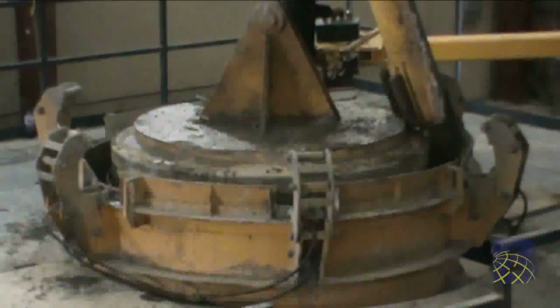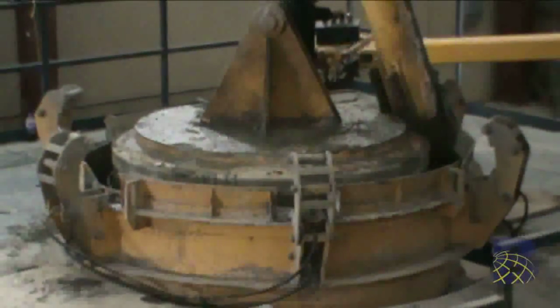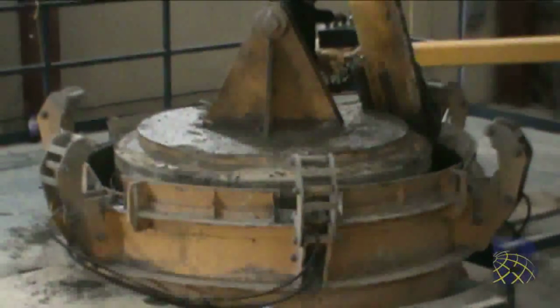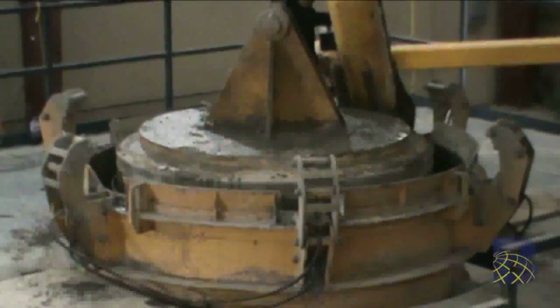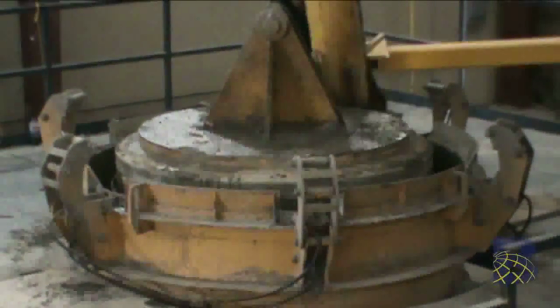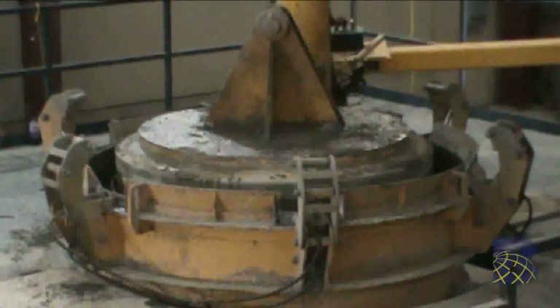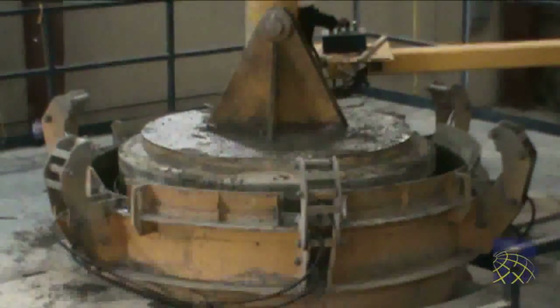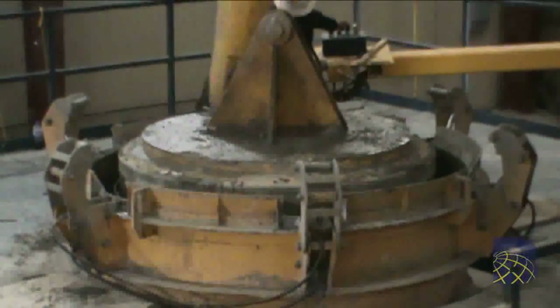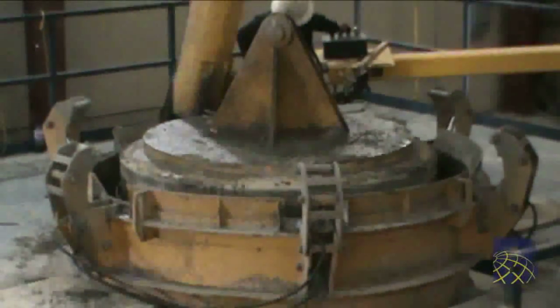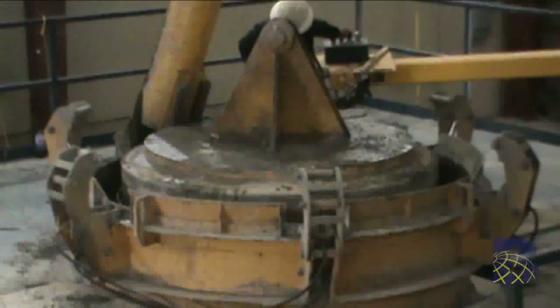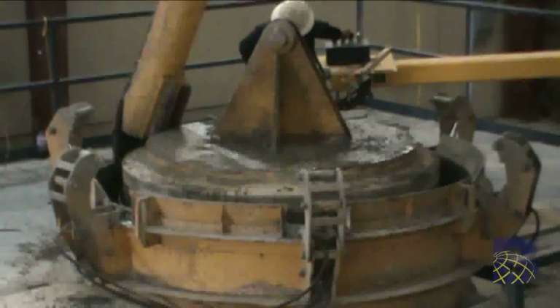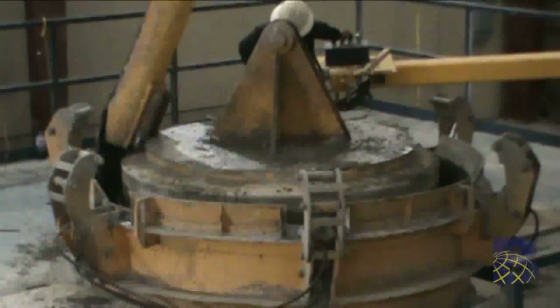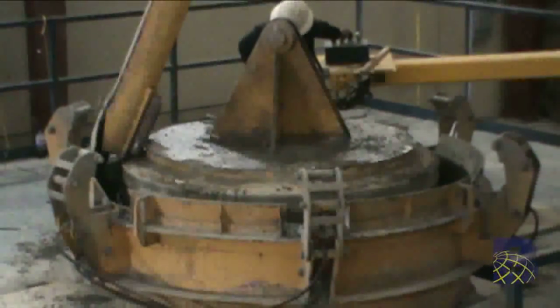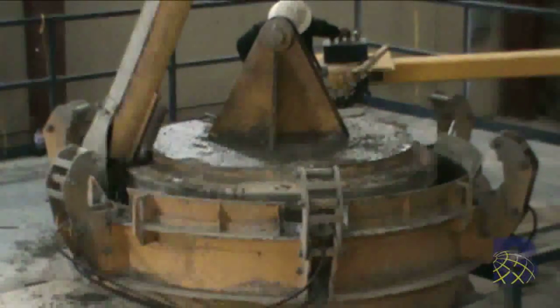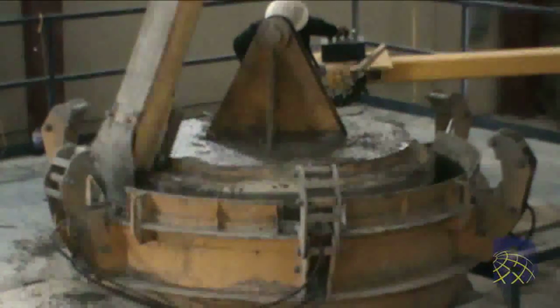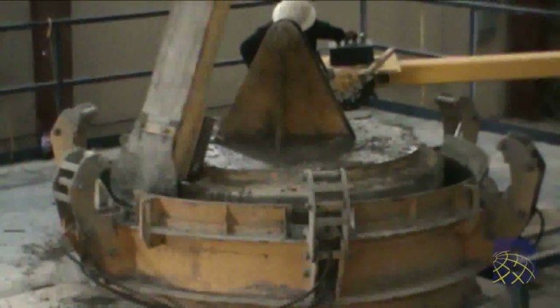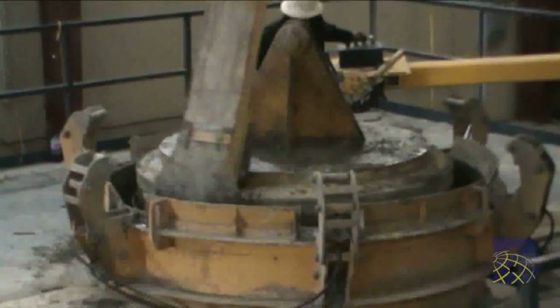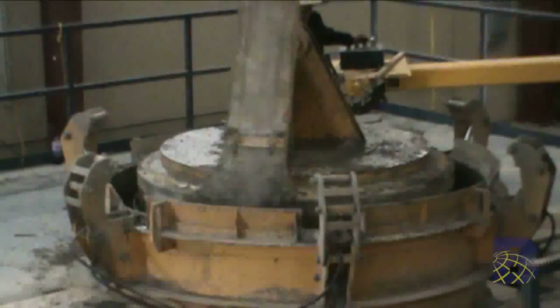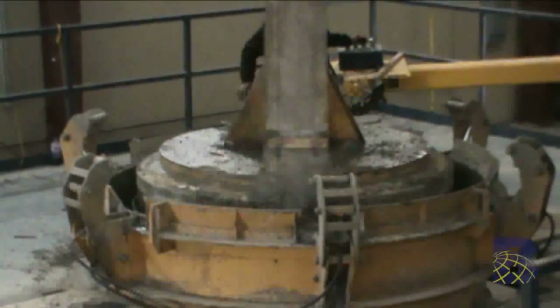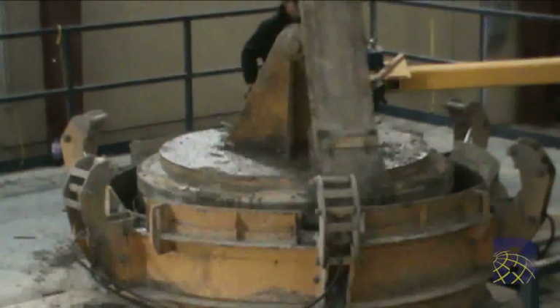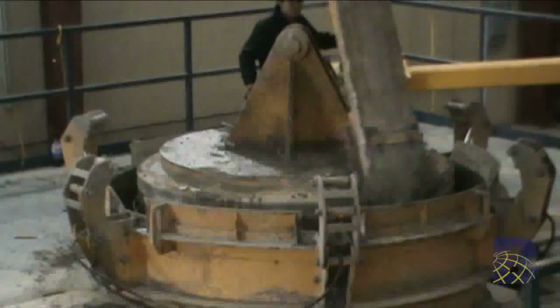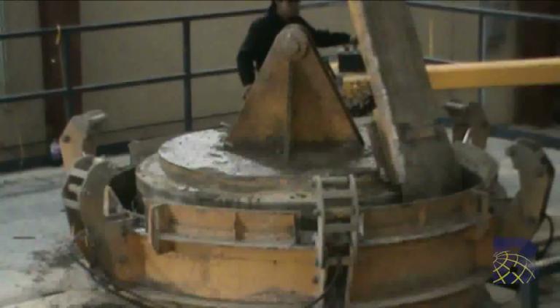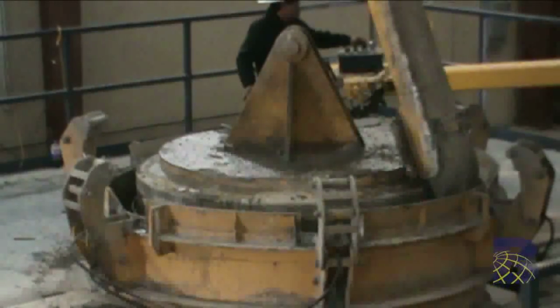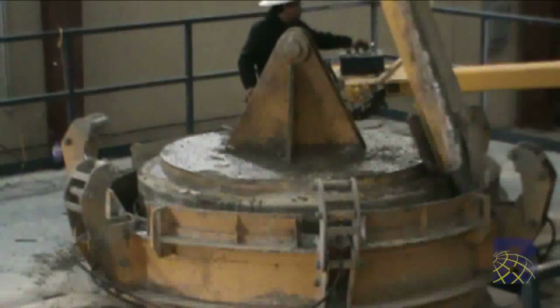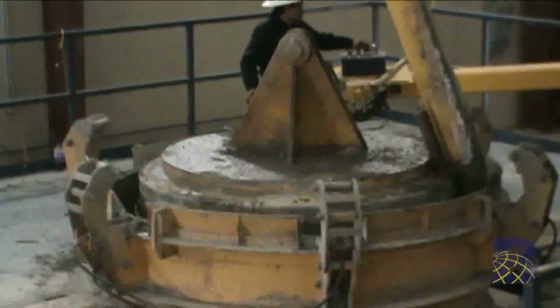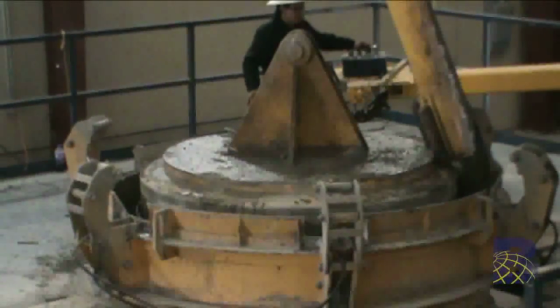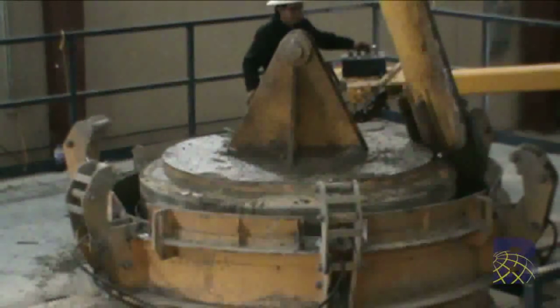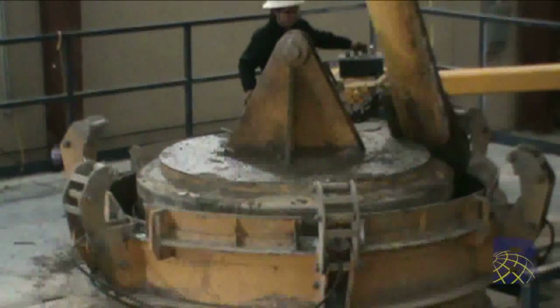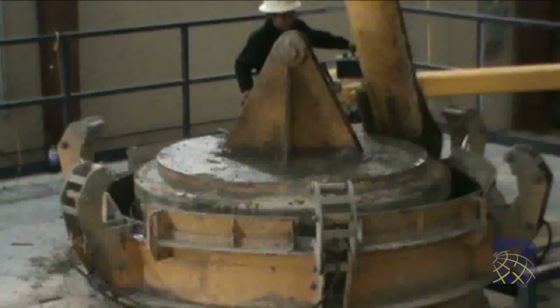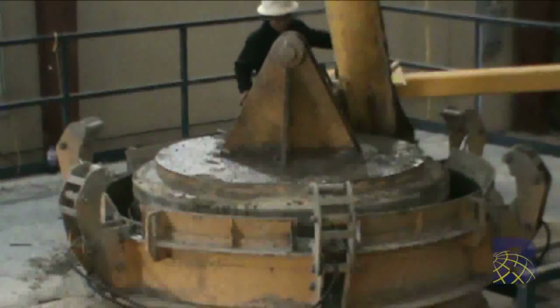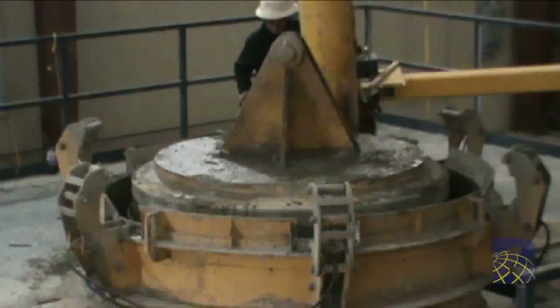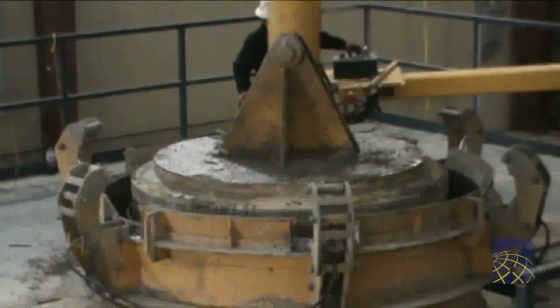Once the form is one-third filled with concrete, vibration is engaged.